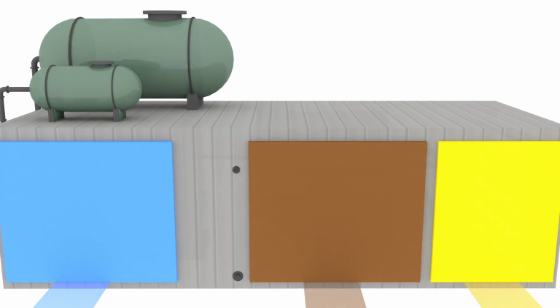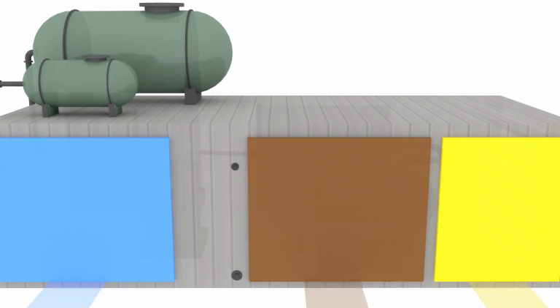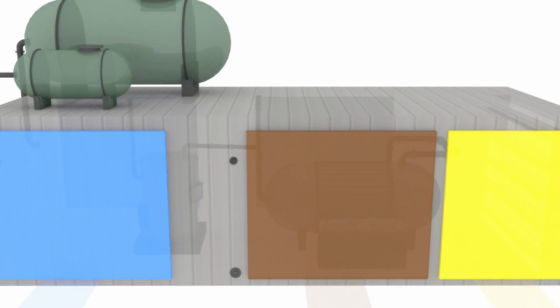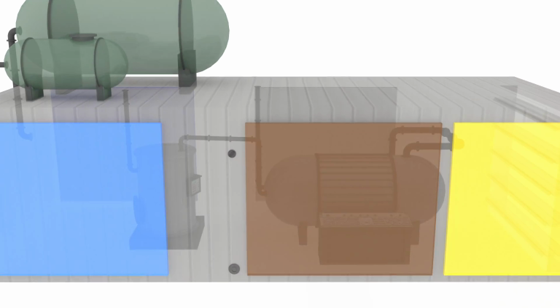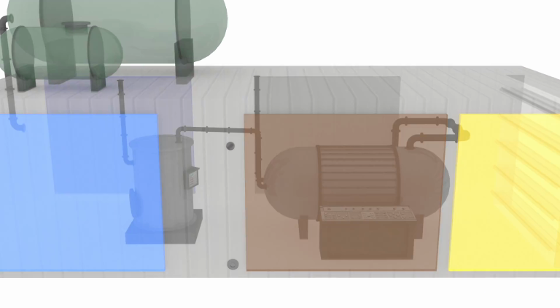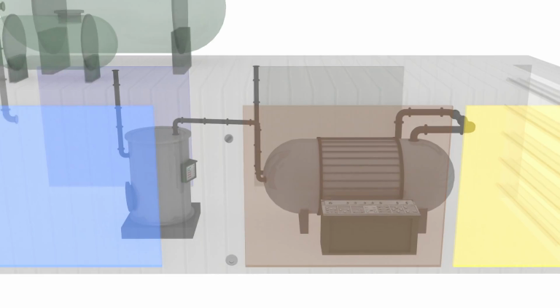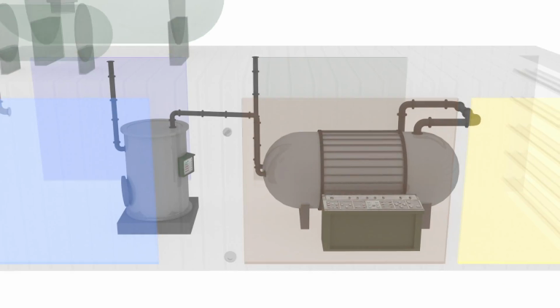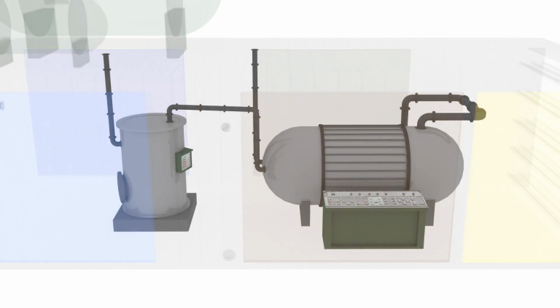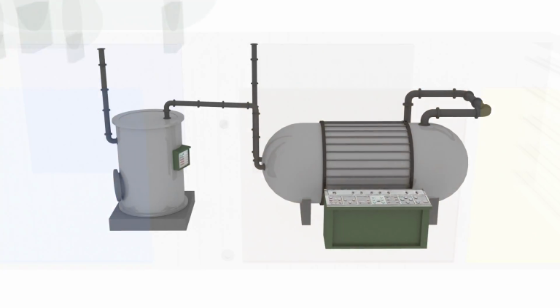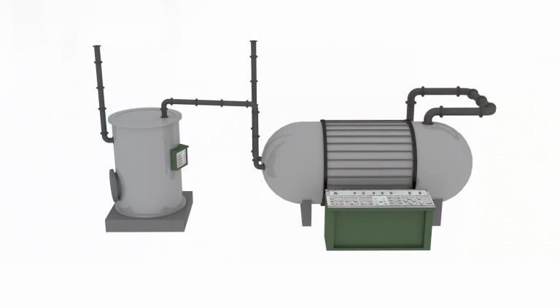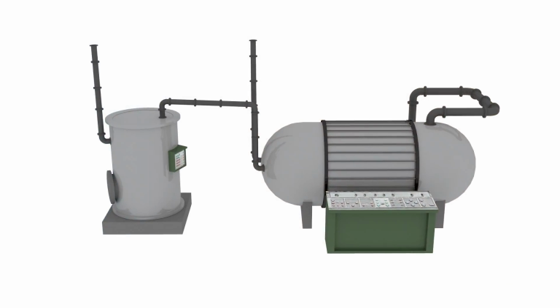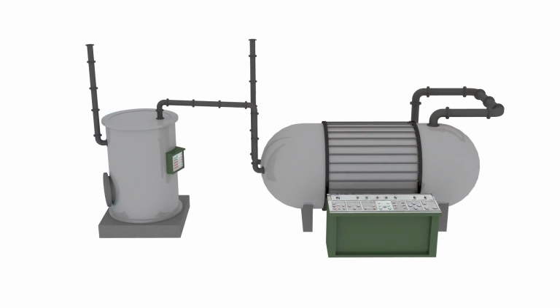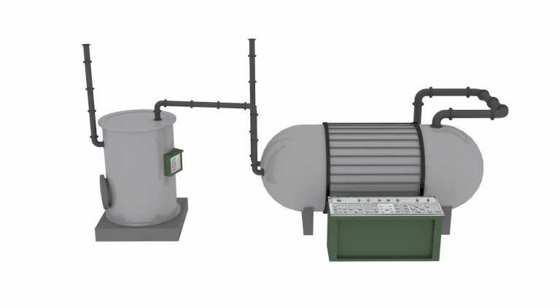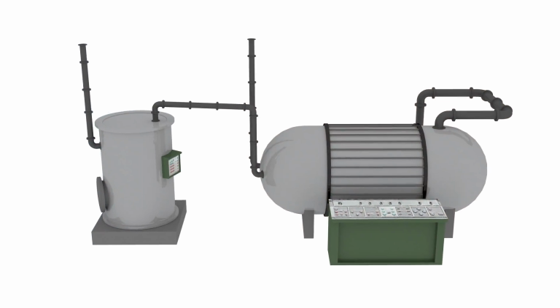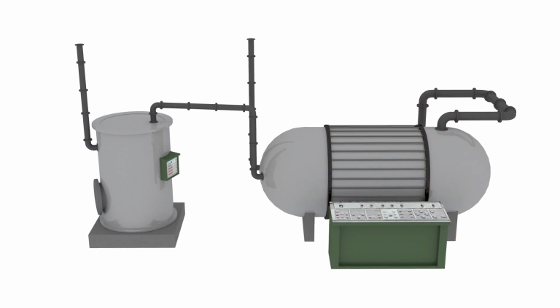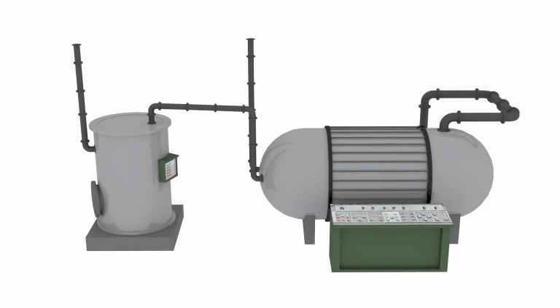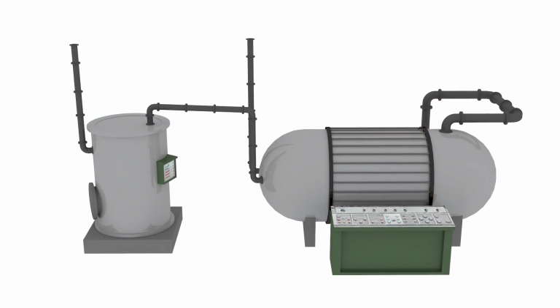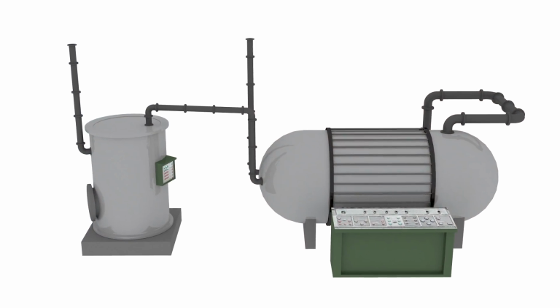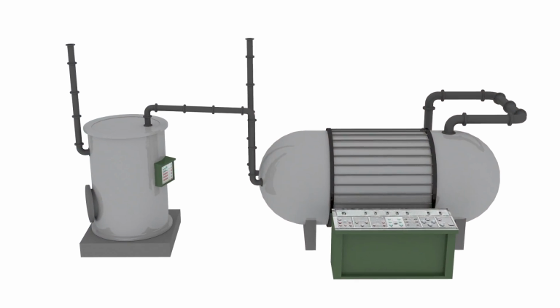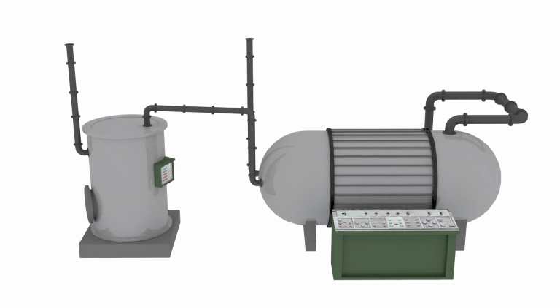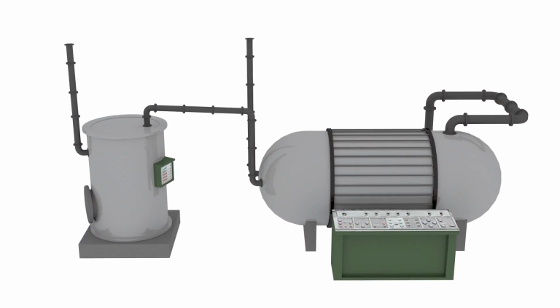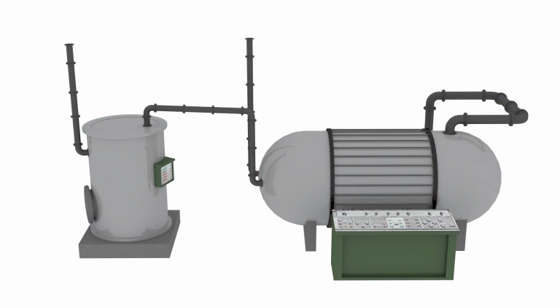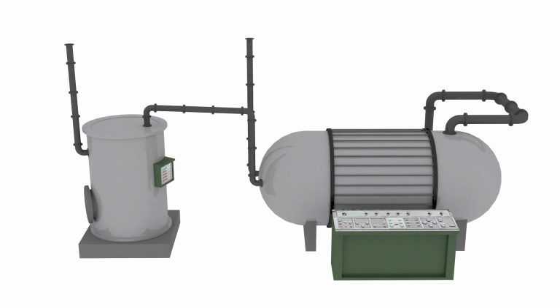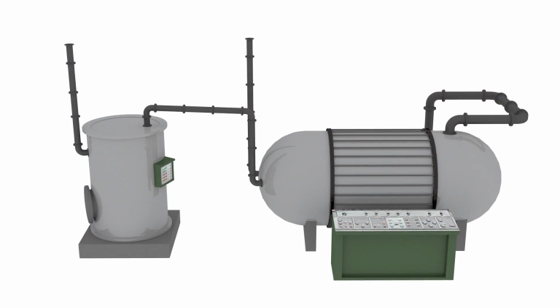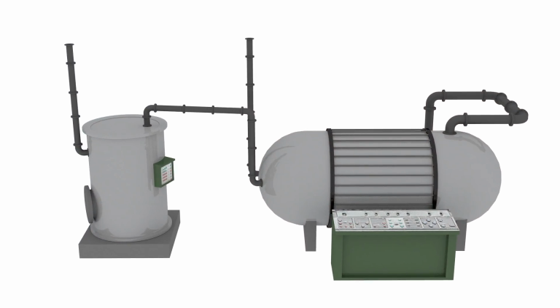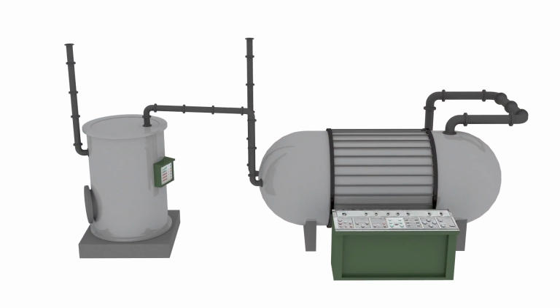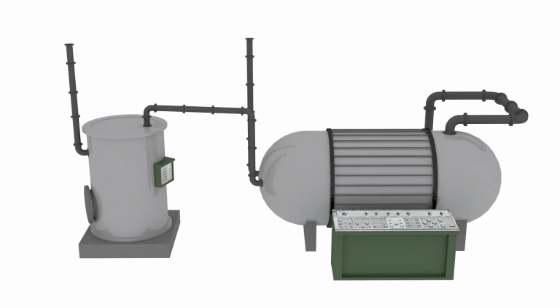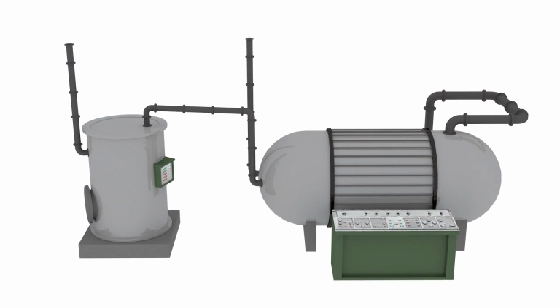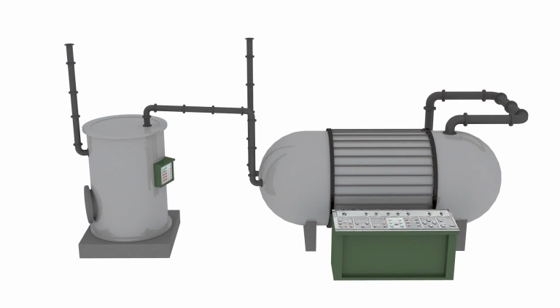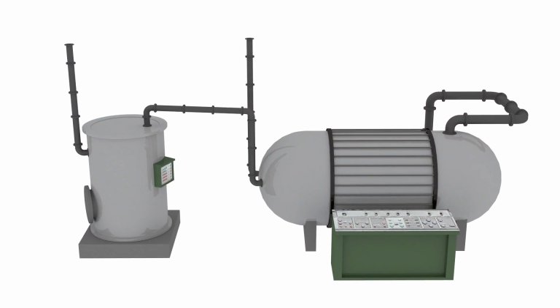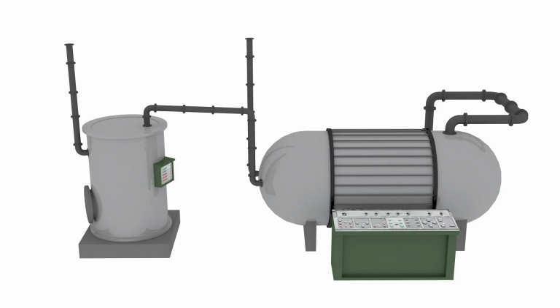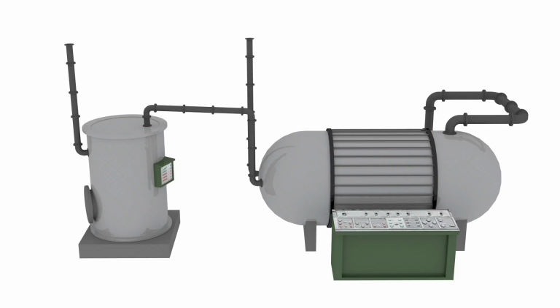In a power-to-gas plant, surplus renewable electrical power is converted into gas.